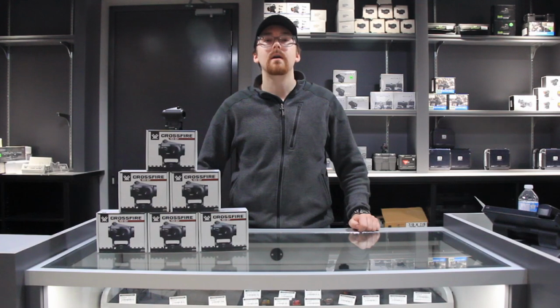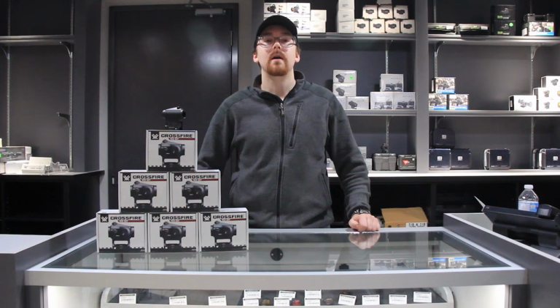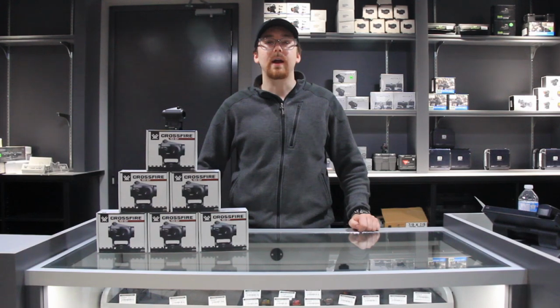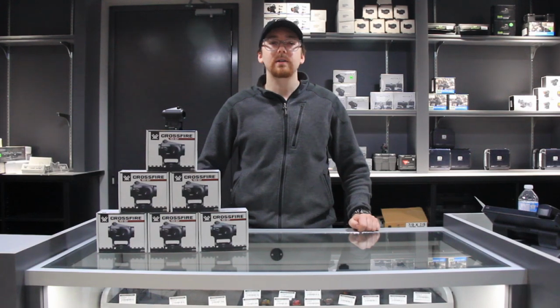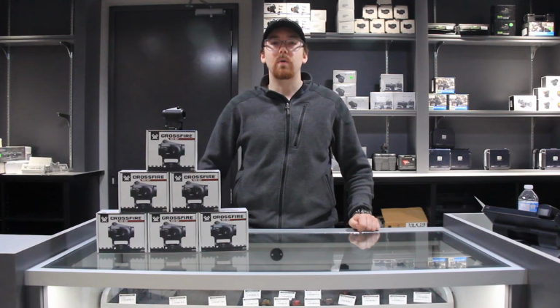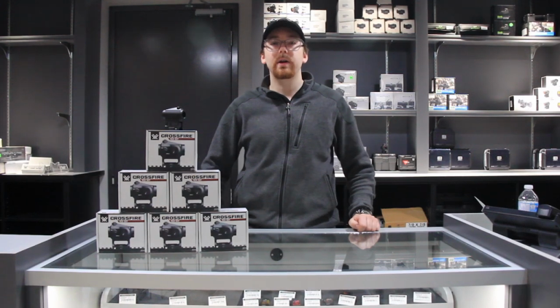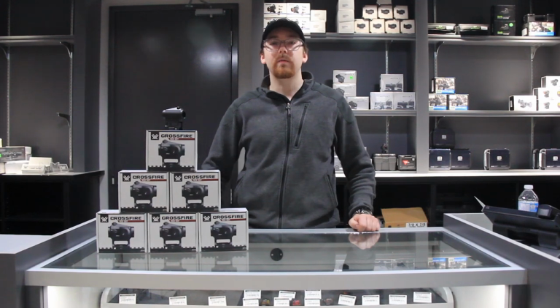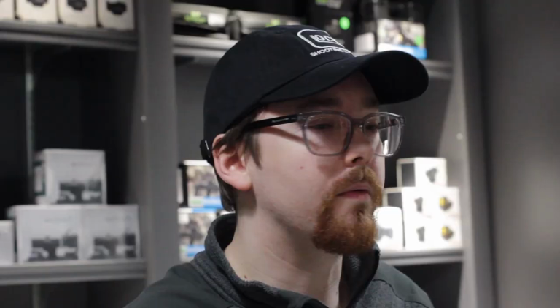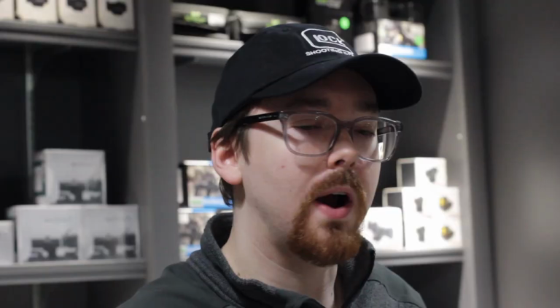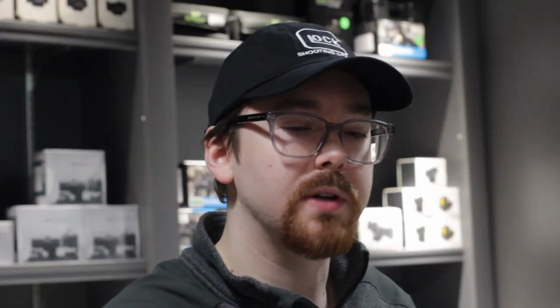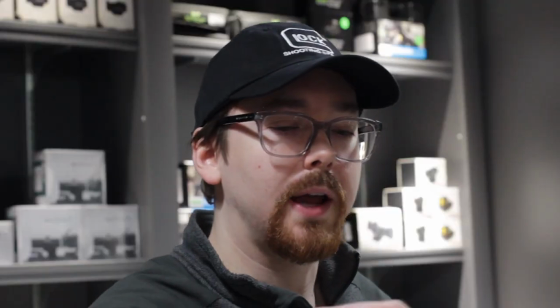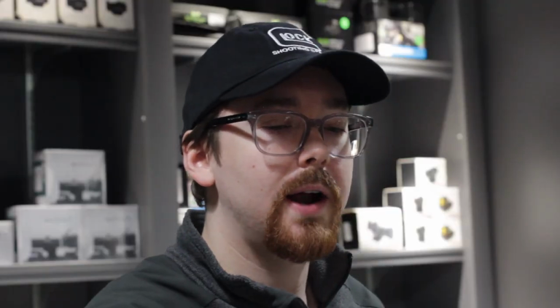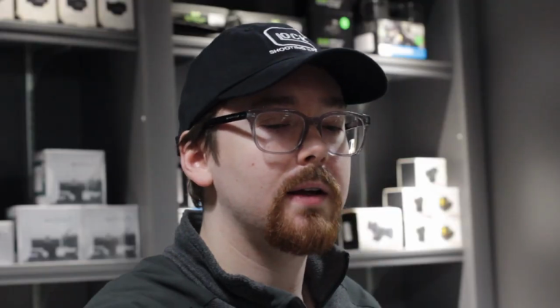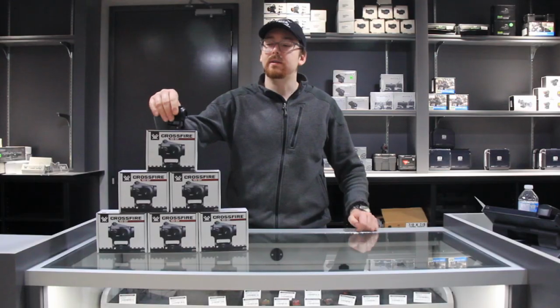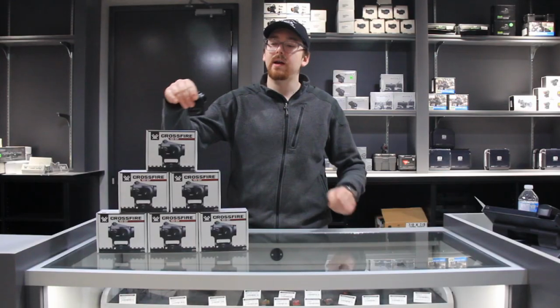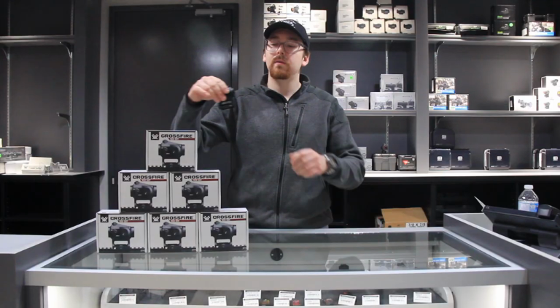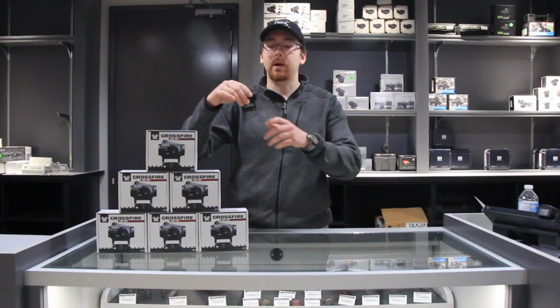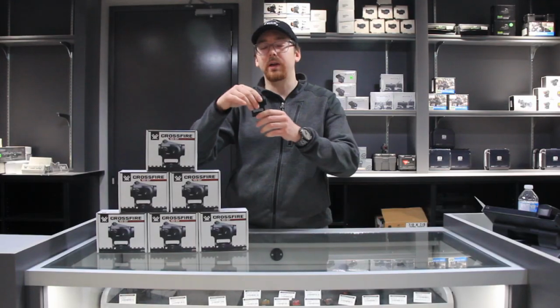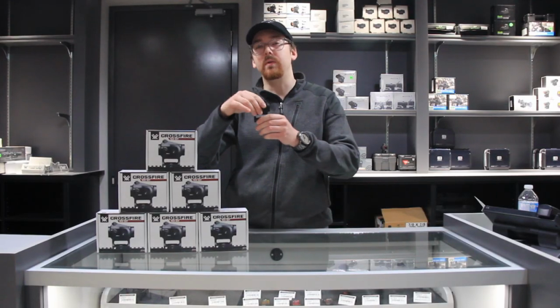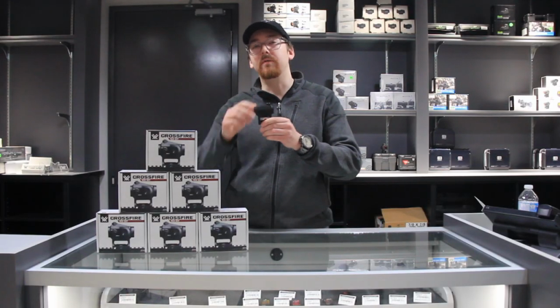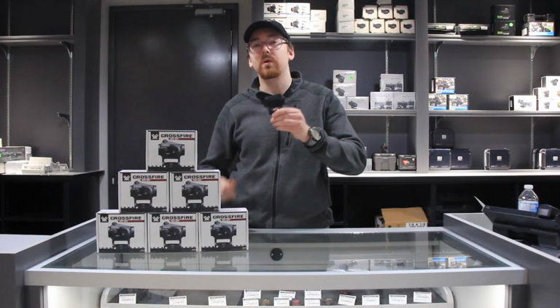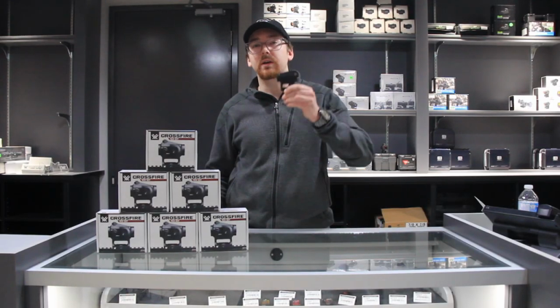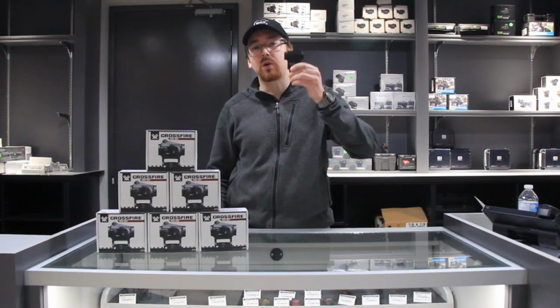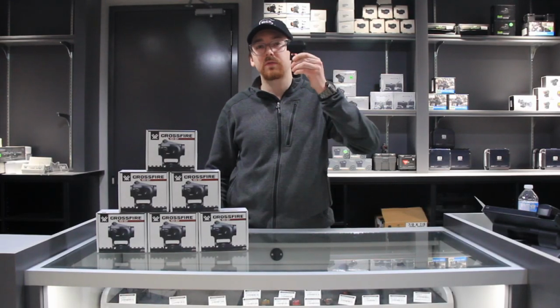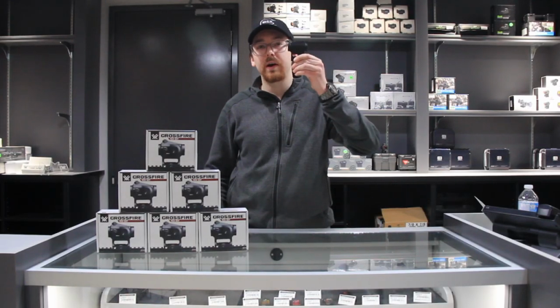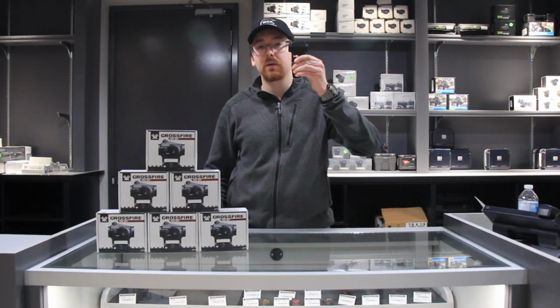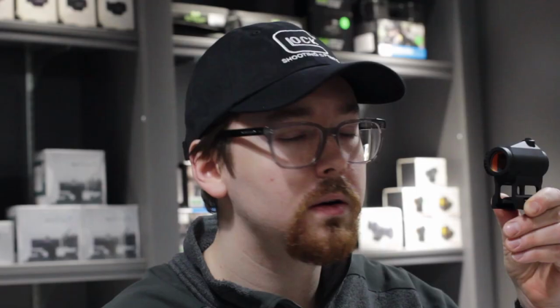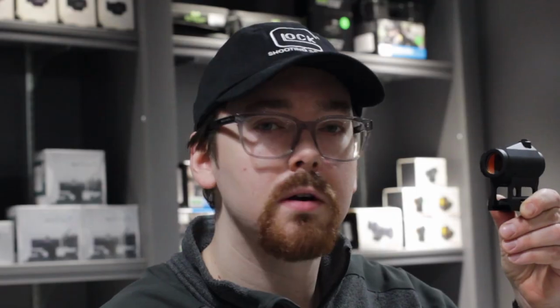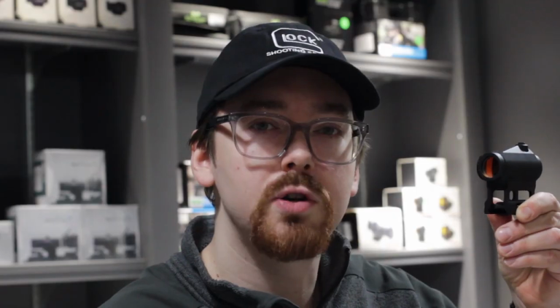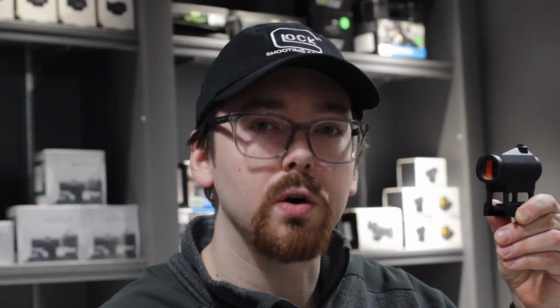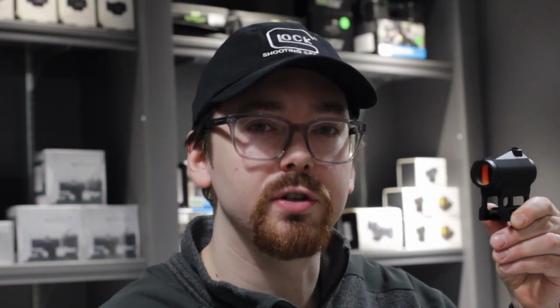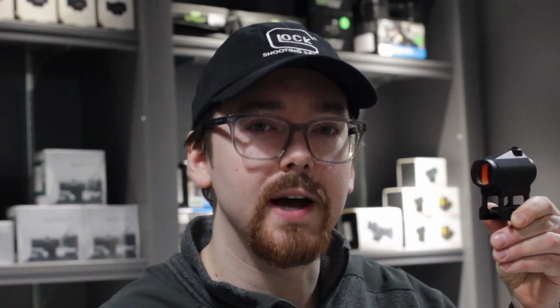Hey guys, Morgan here from Firearms Outlook Canada. Today we're going to bring you the Vortex Crossfire Torture Test.